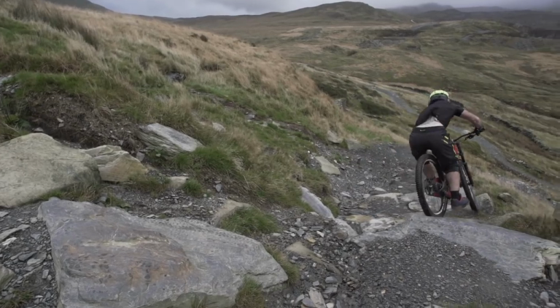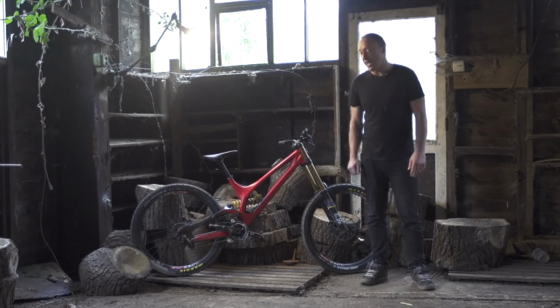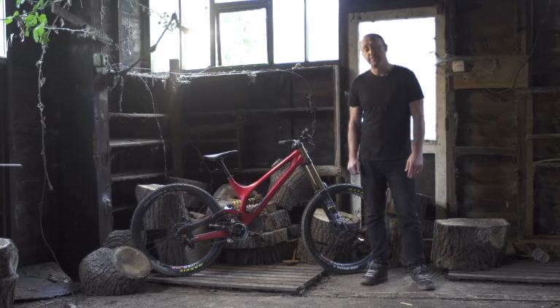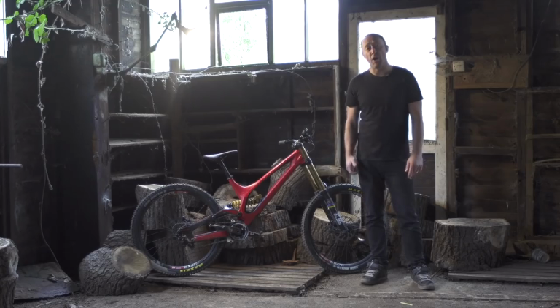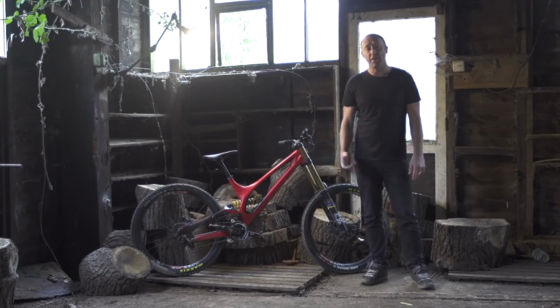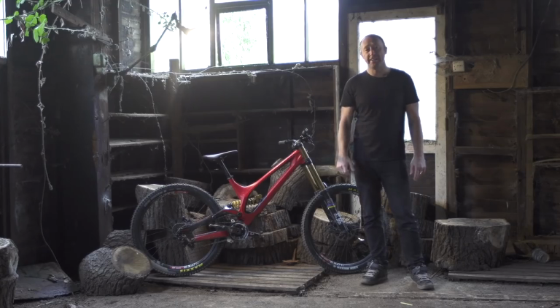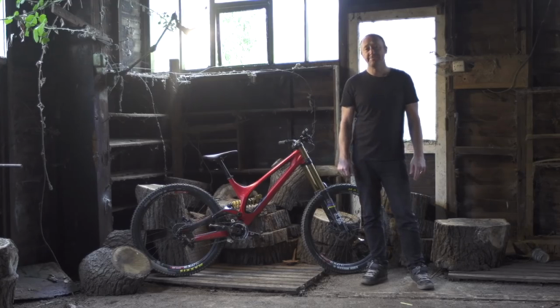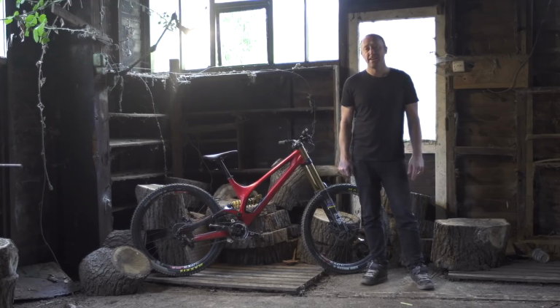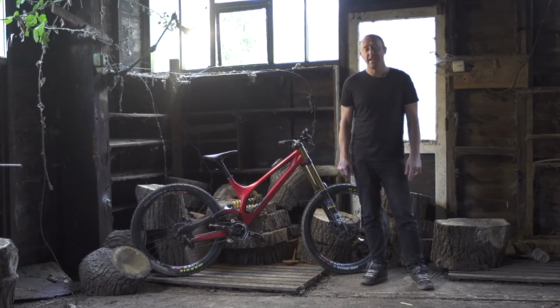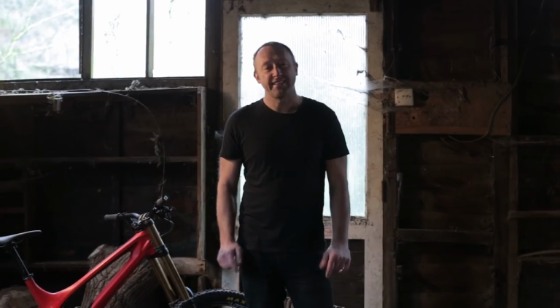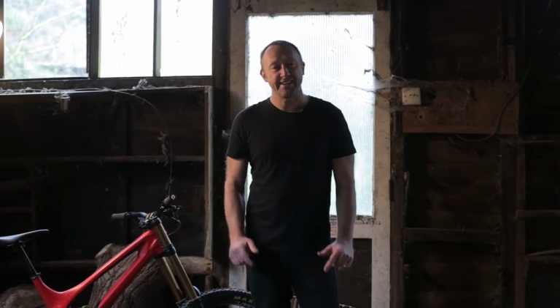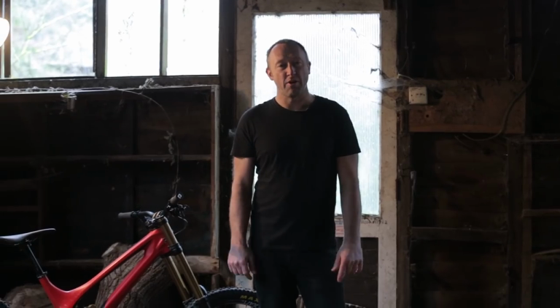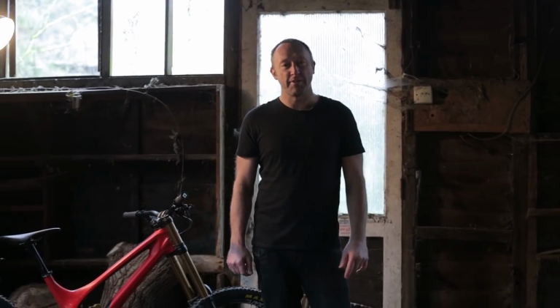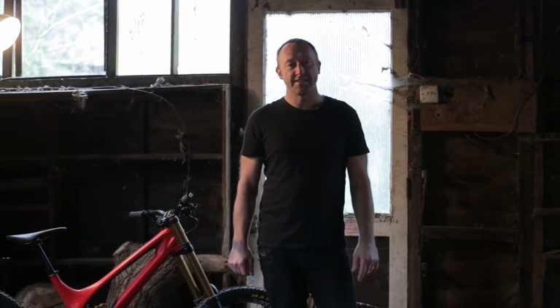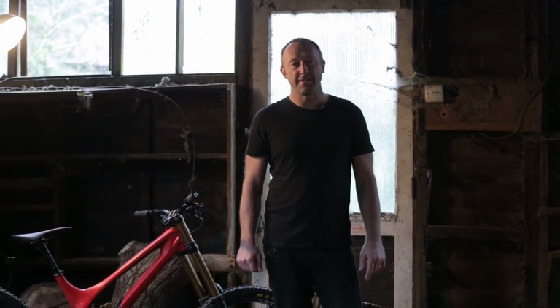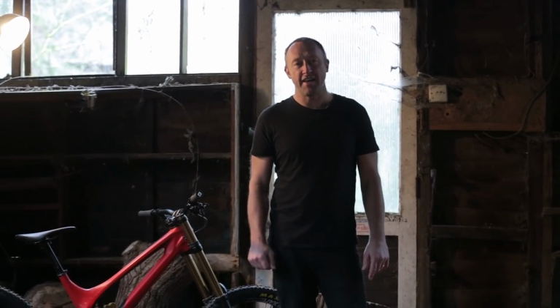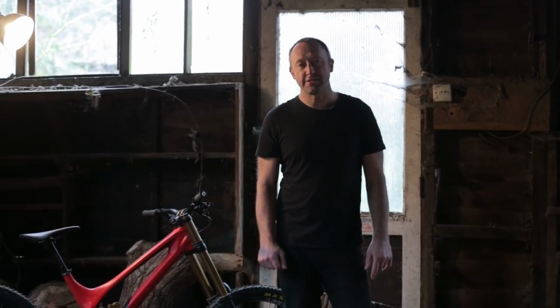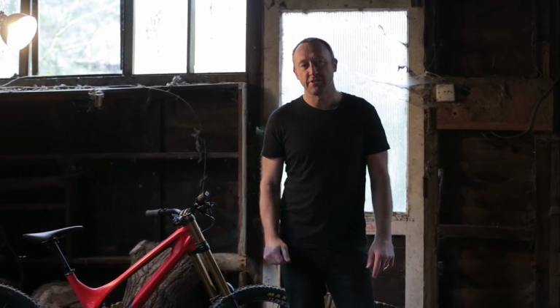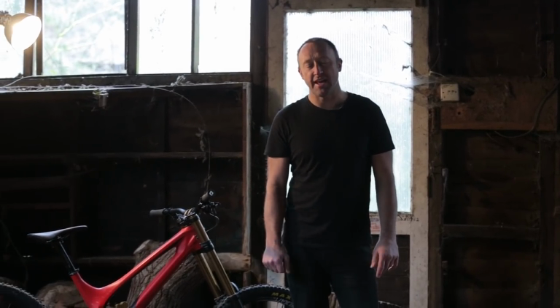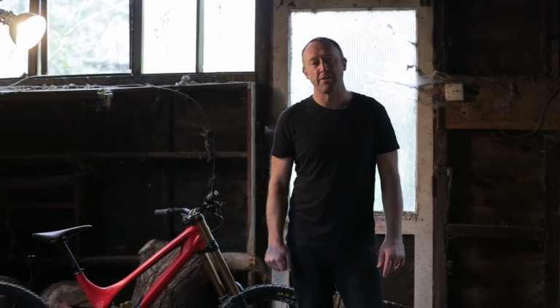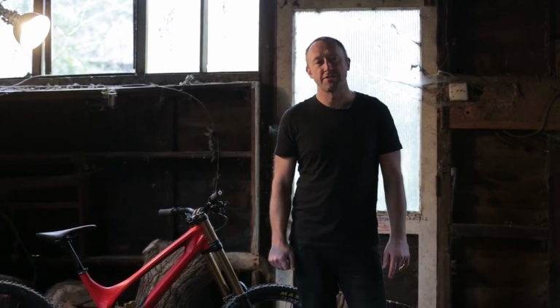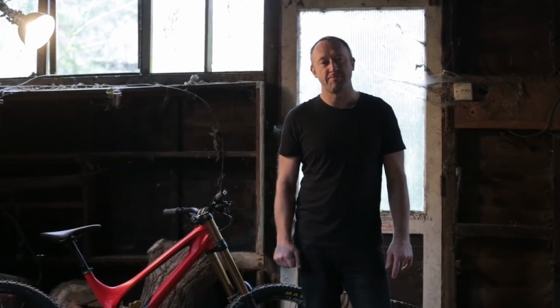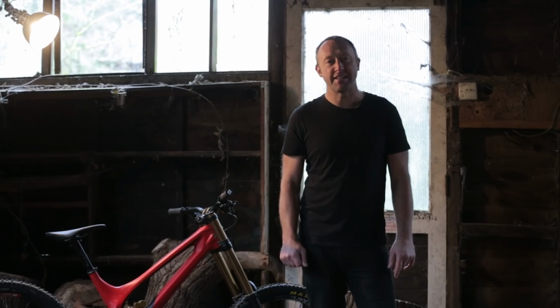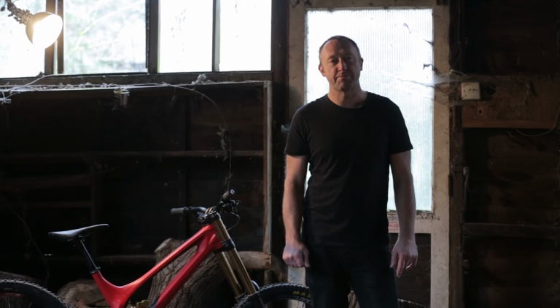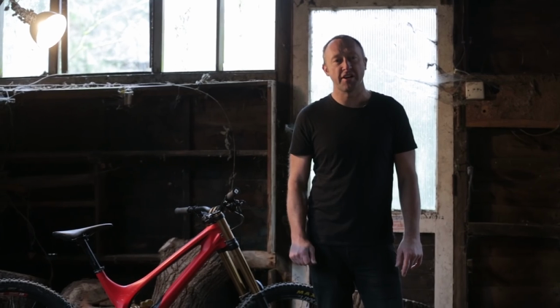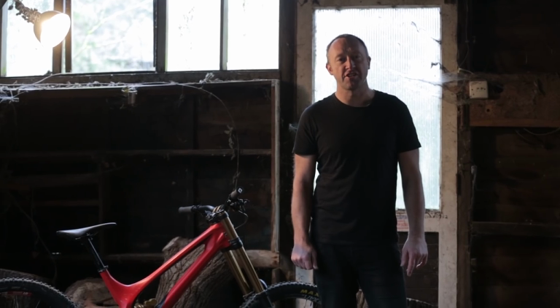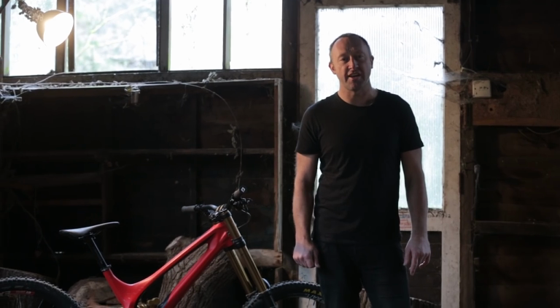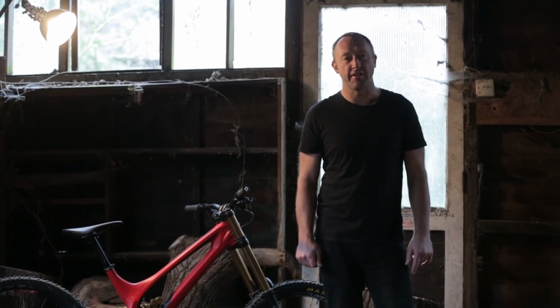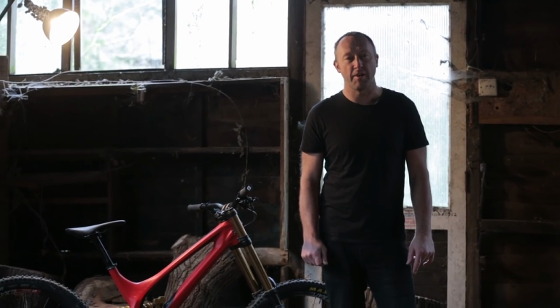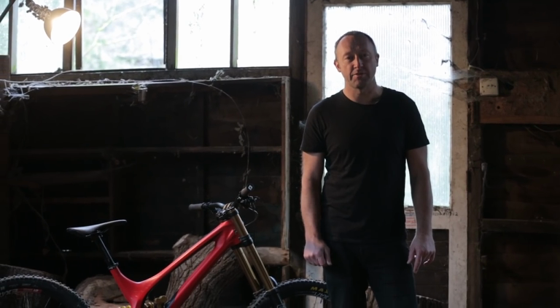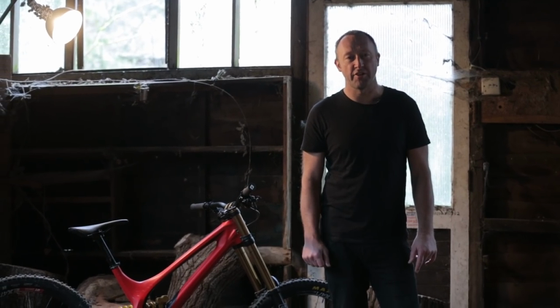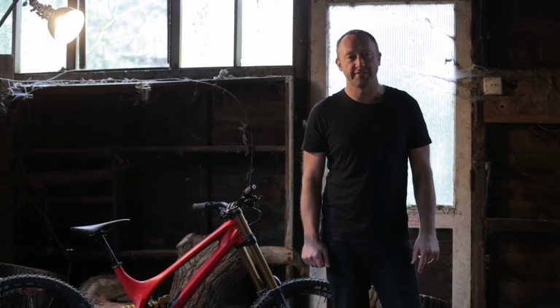And the bottom line, at this moment in time, the S-Works Demo is the best production downhill bike we've ridden.